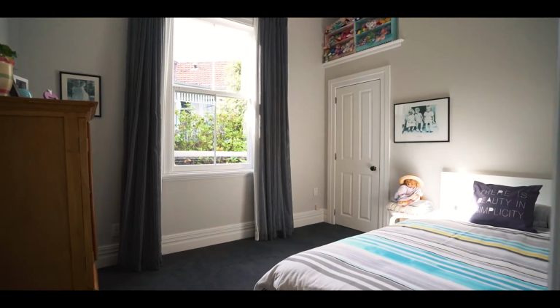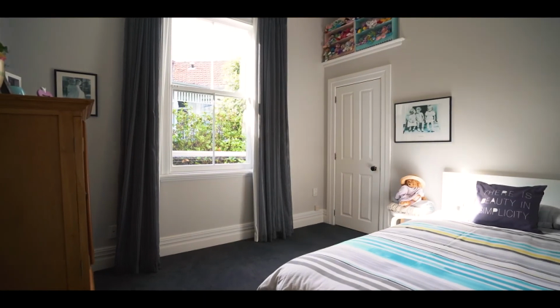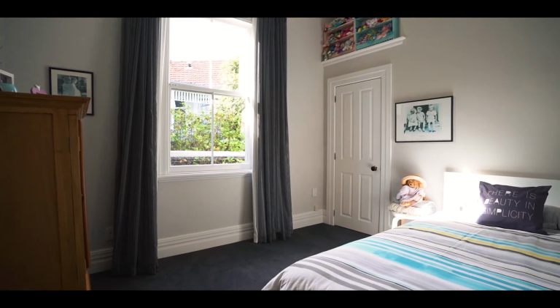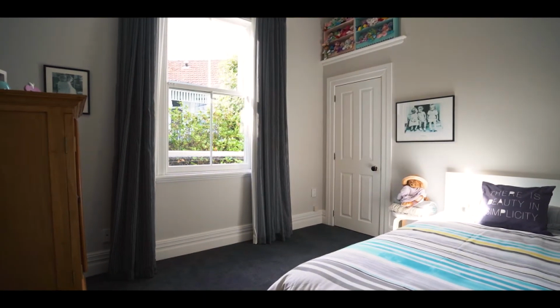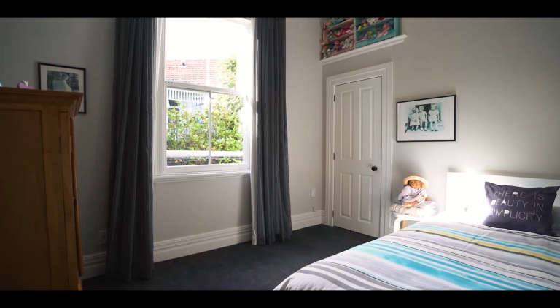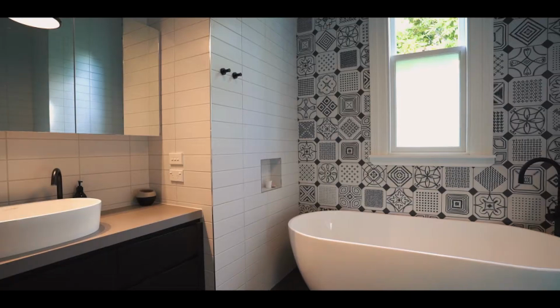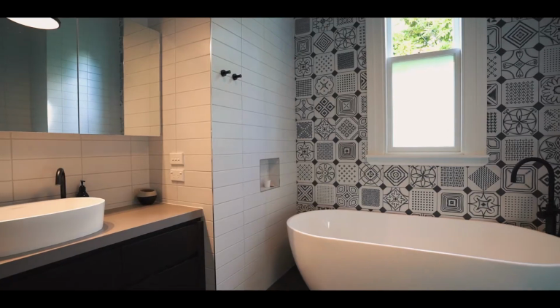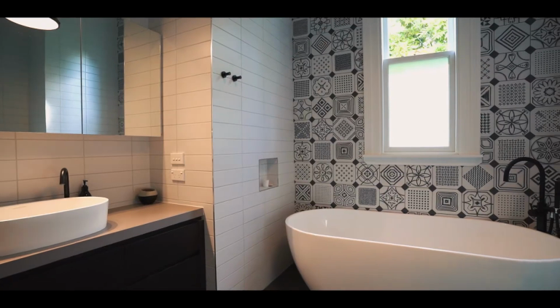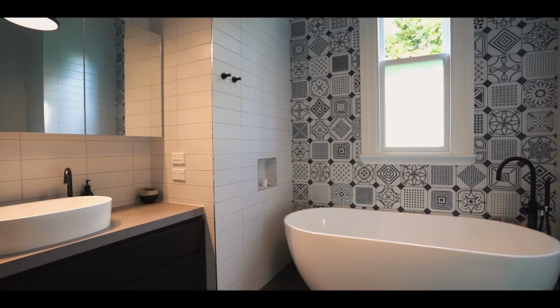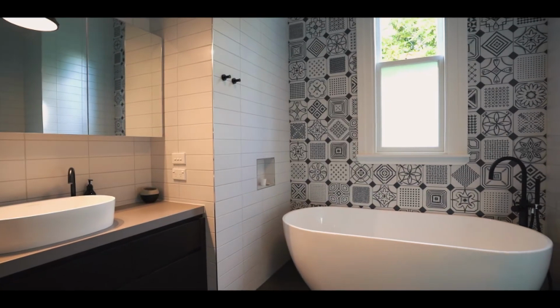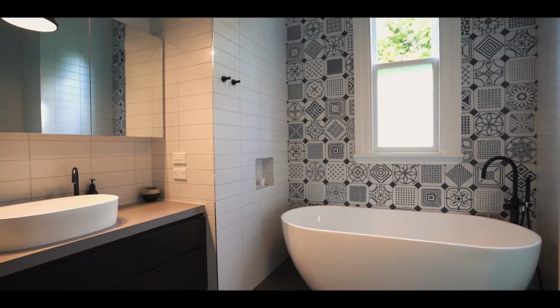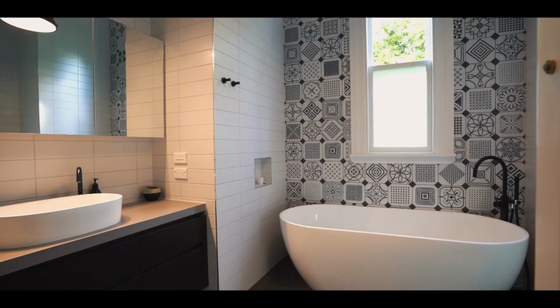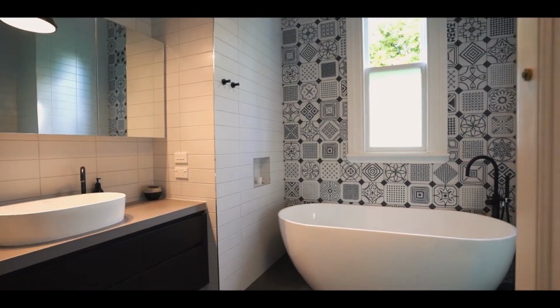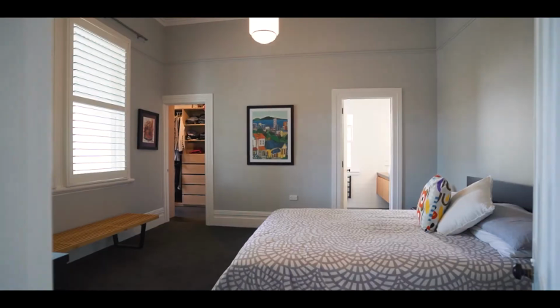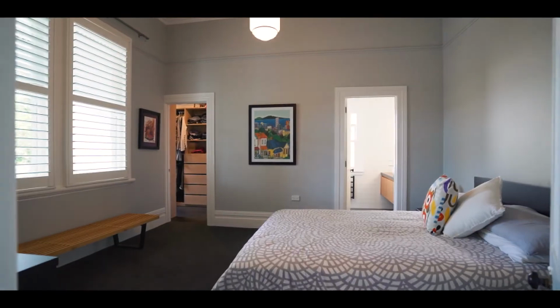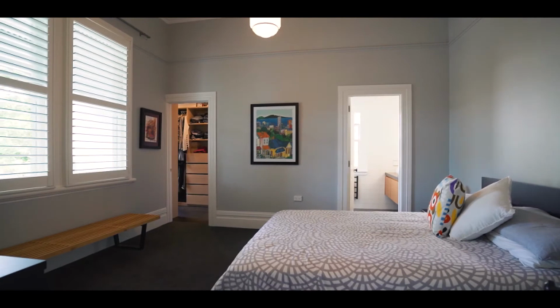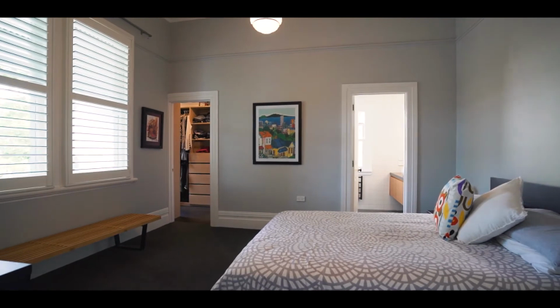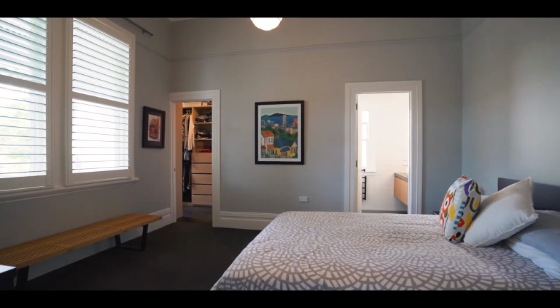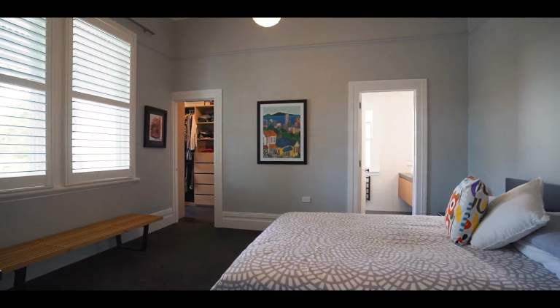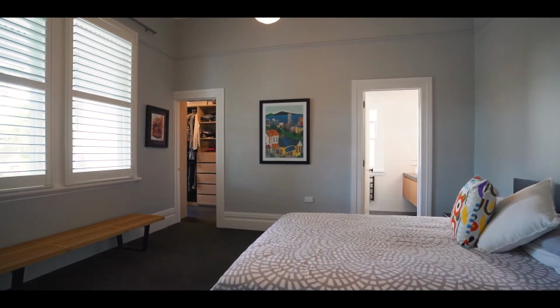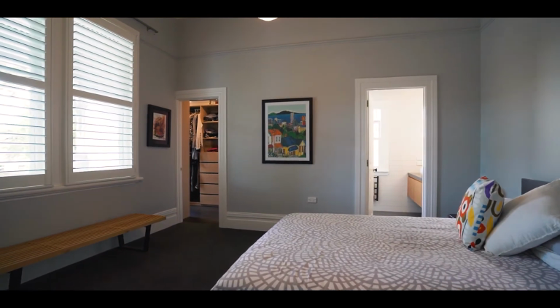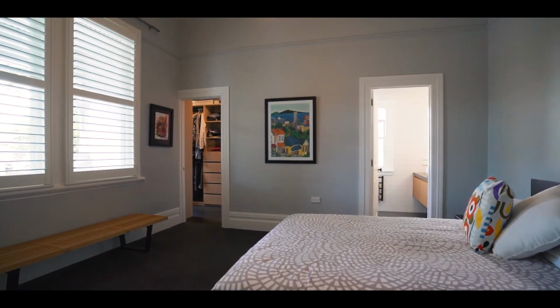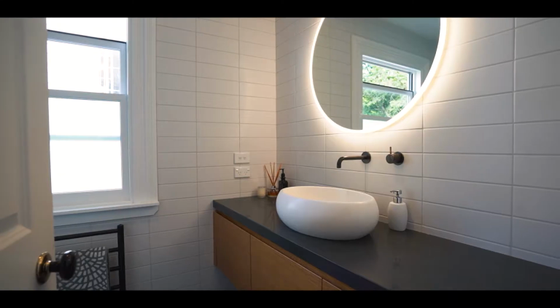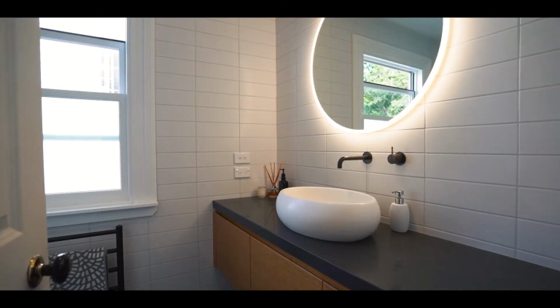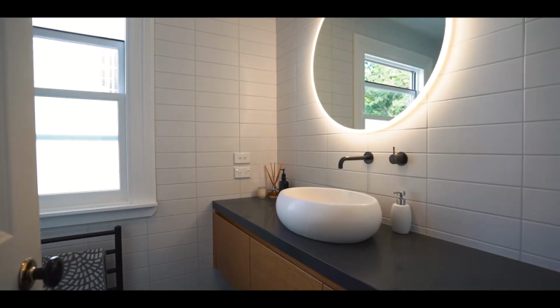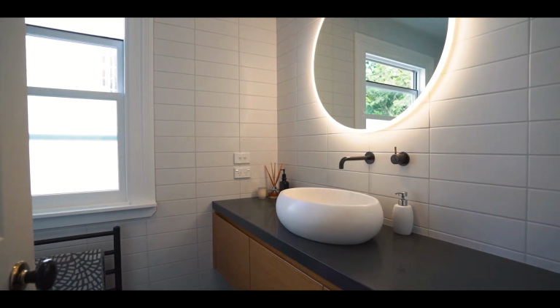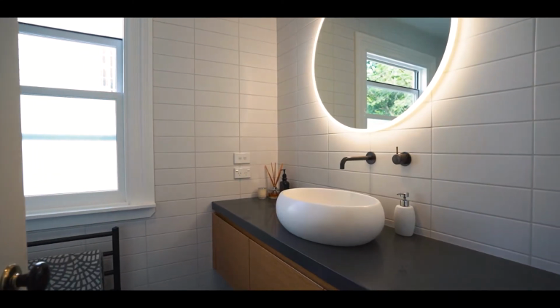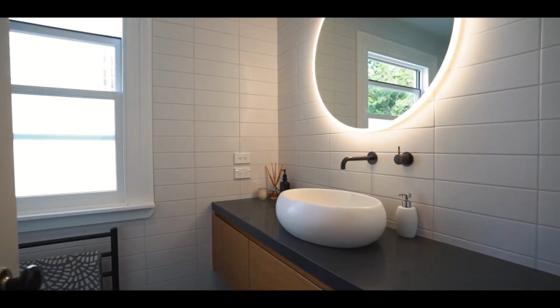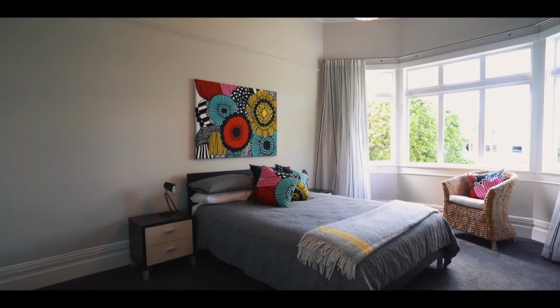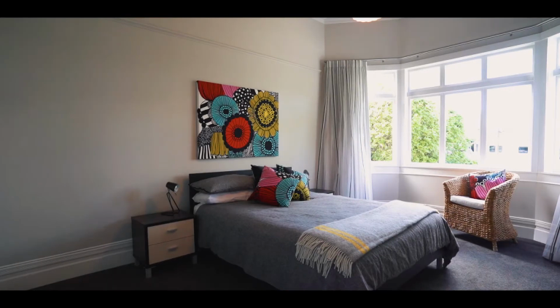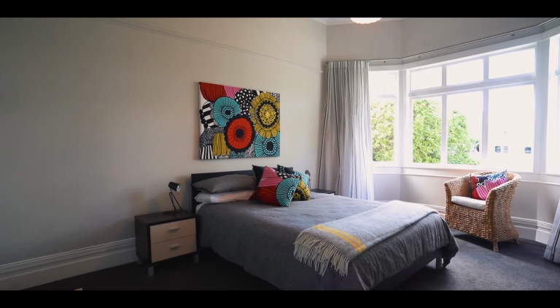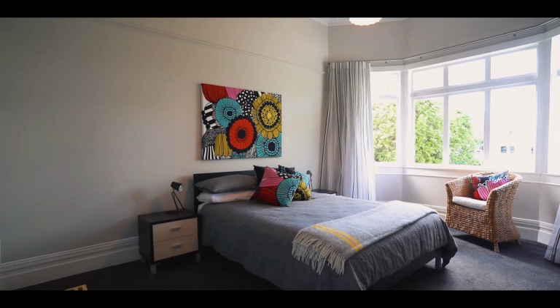This is the listing in Epsom you cannot miss. This is the one you must come and have a look at, and I look forward to meeting you here at the open homes.